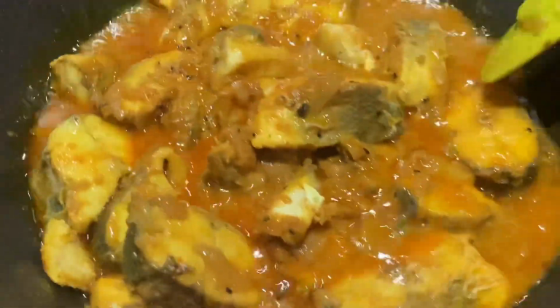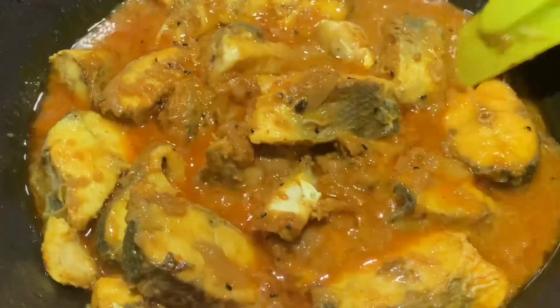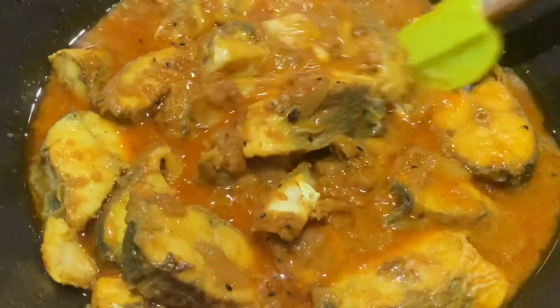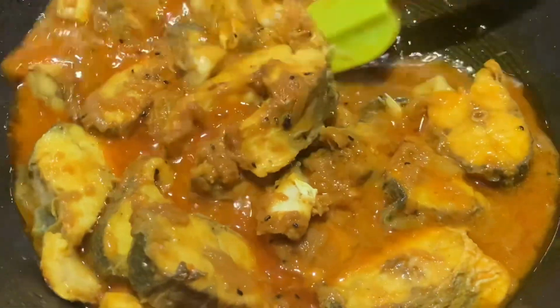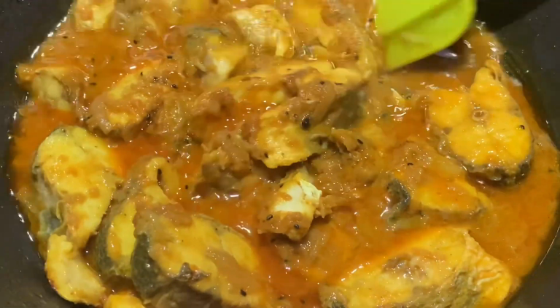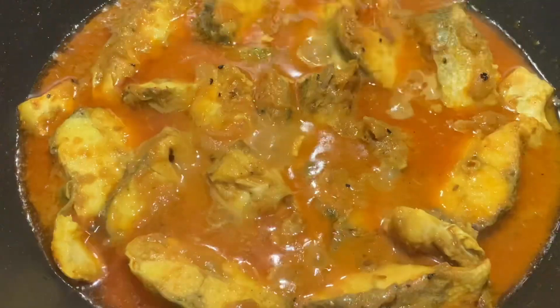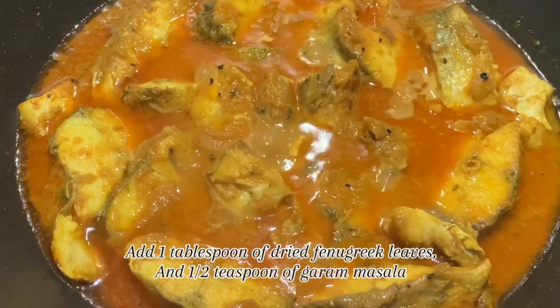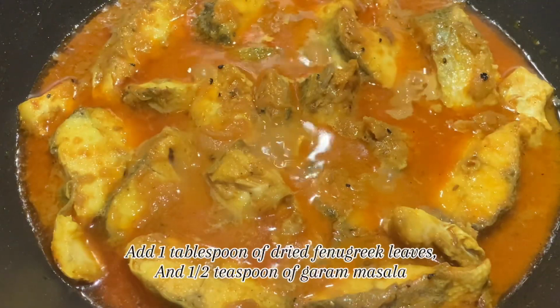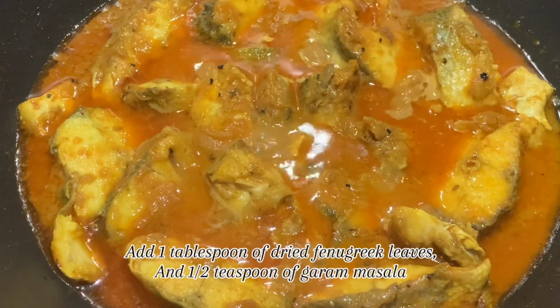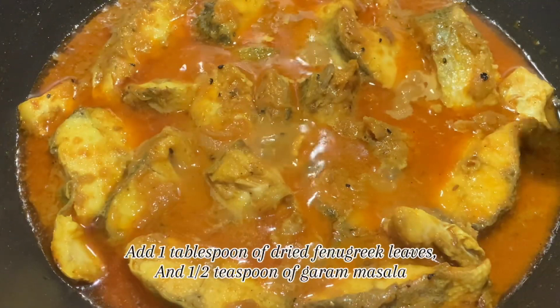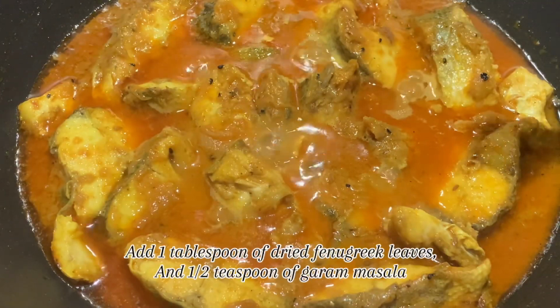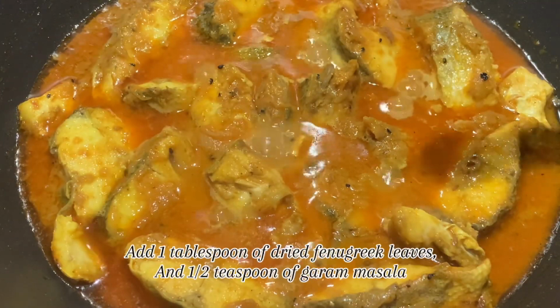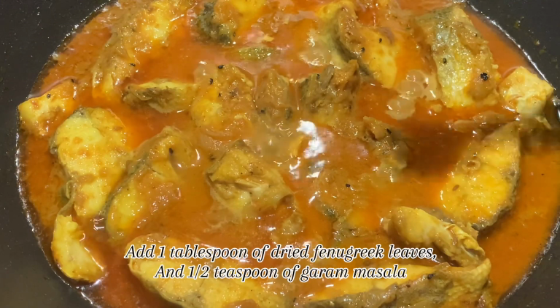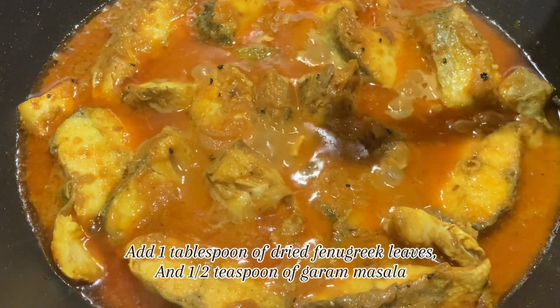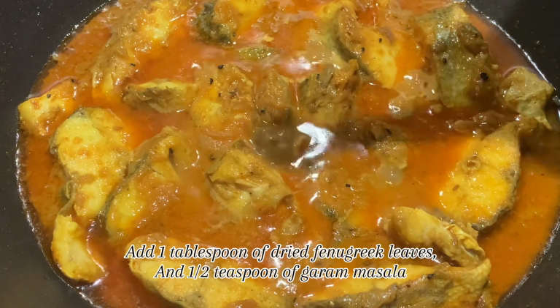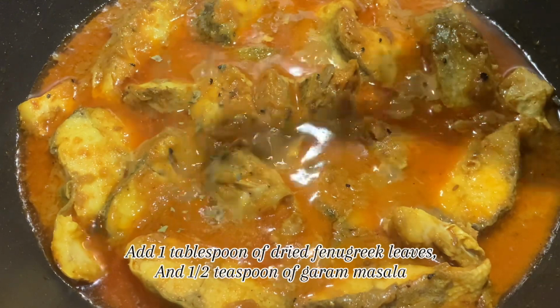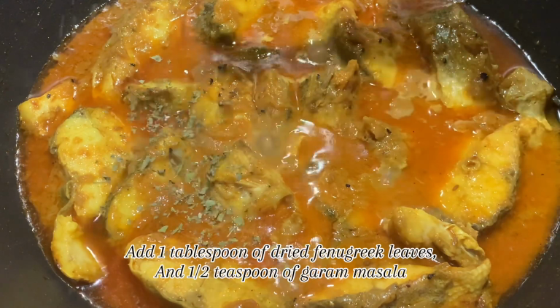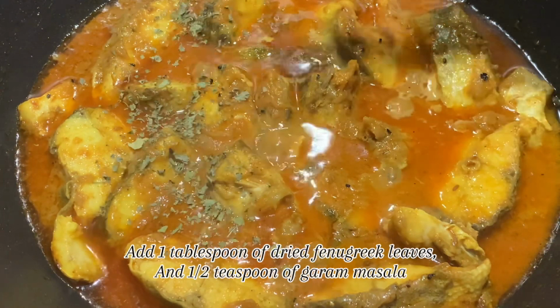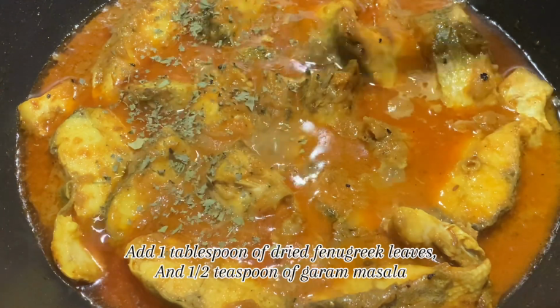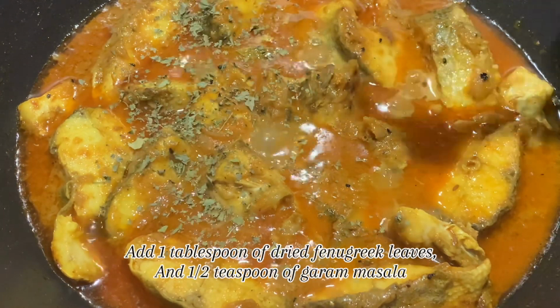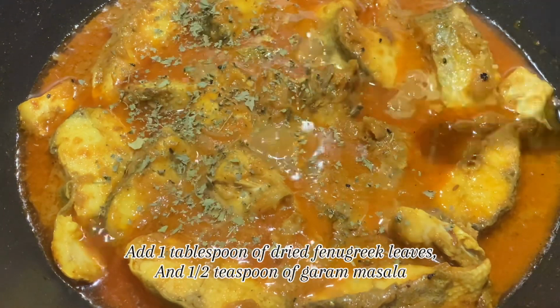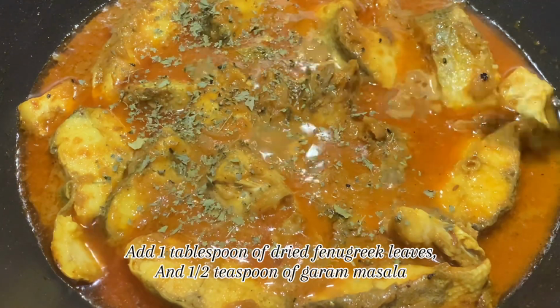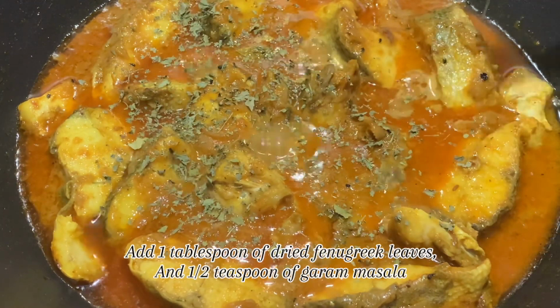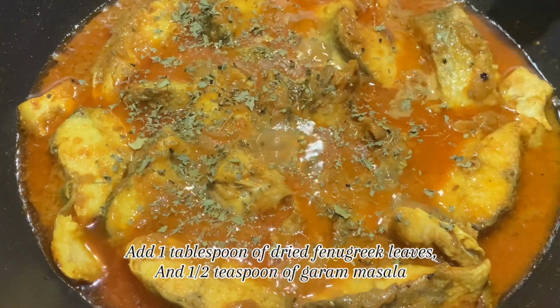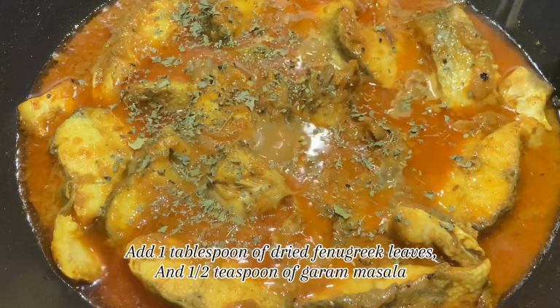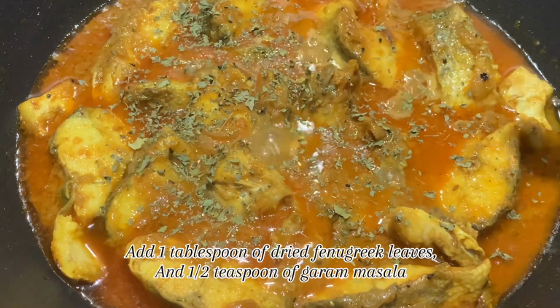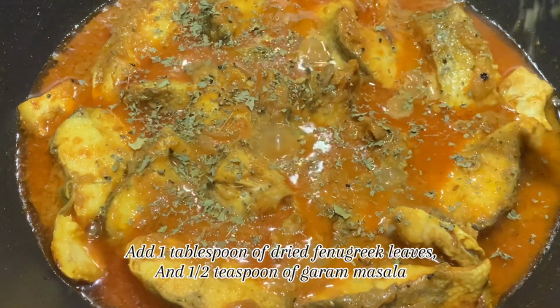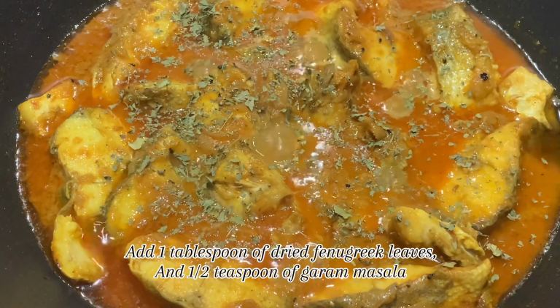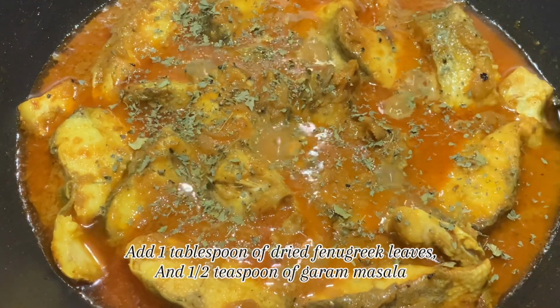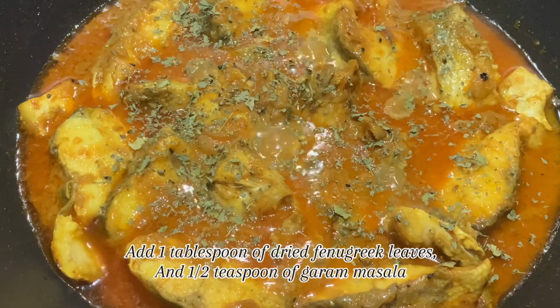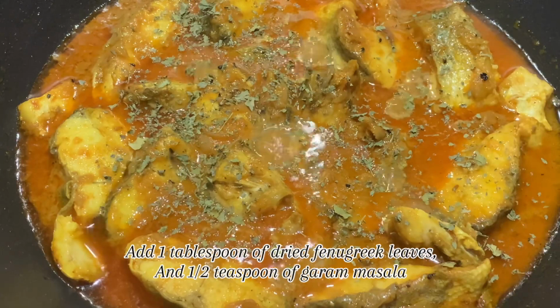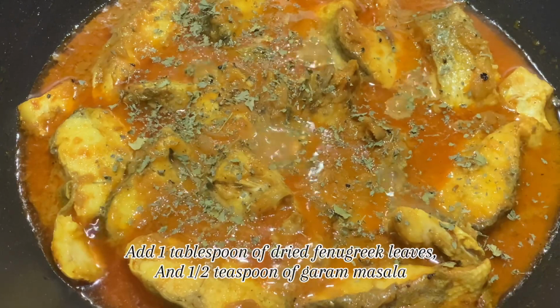Add 1 tablespoon of dried fenugreek leaves and half teaspoon of garam masala.